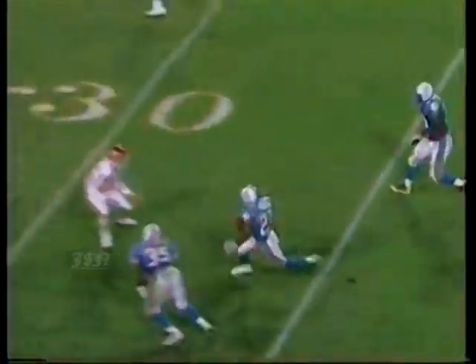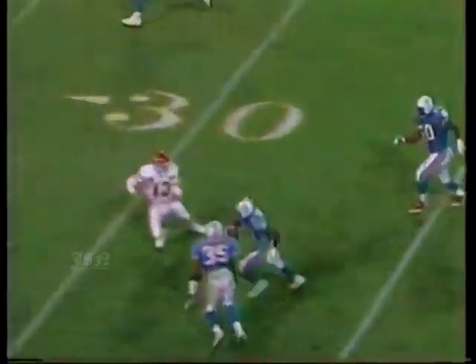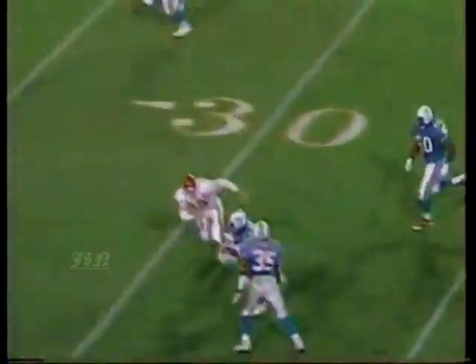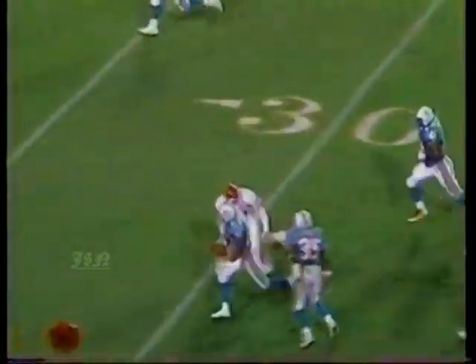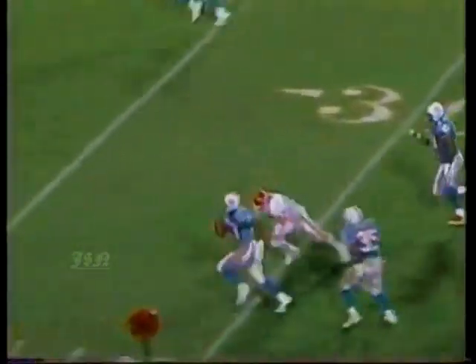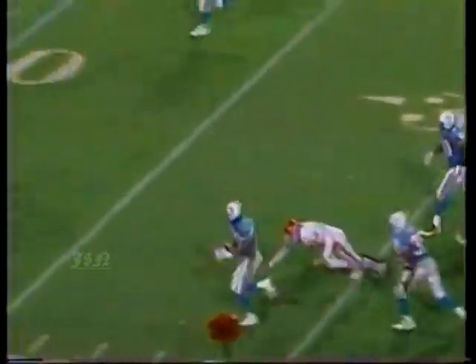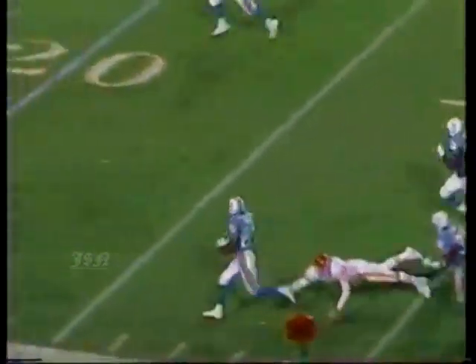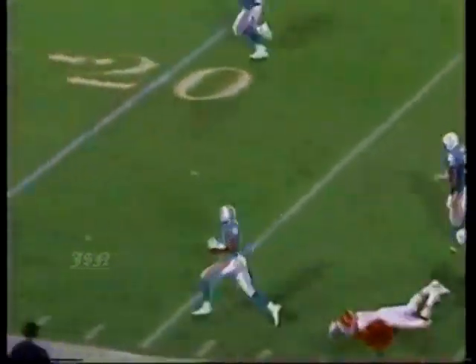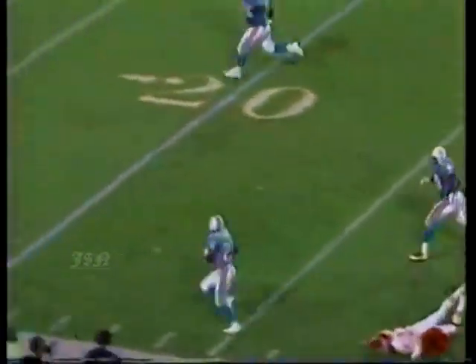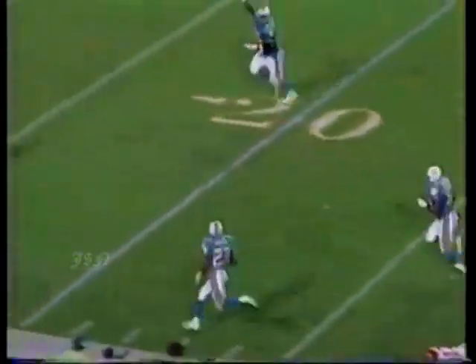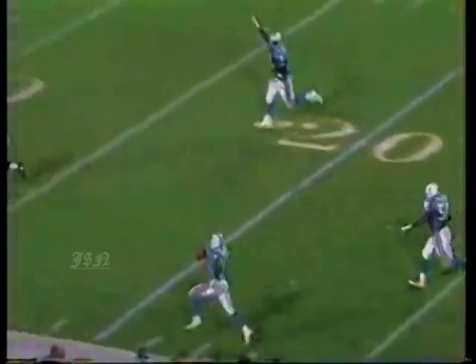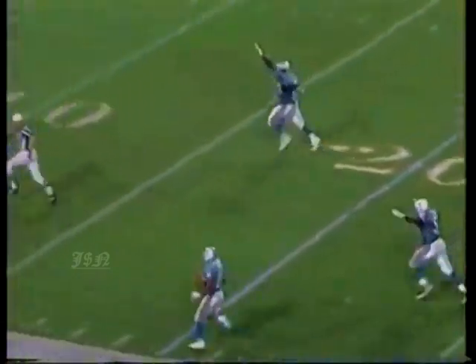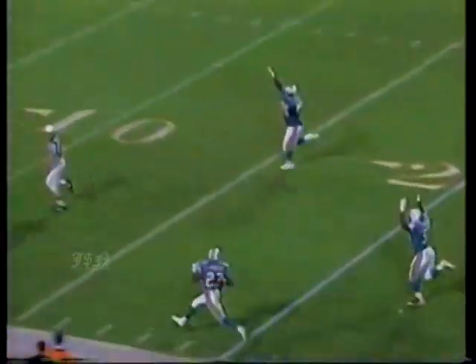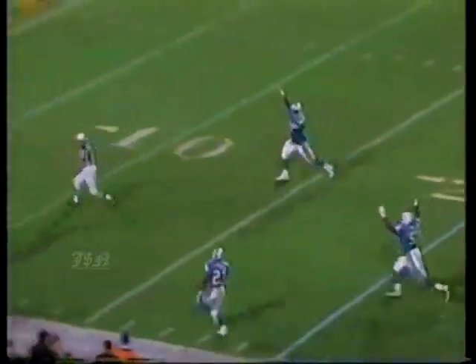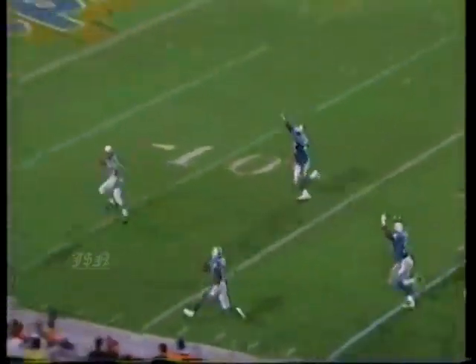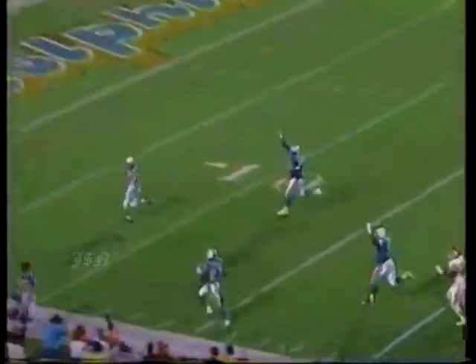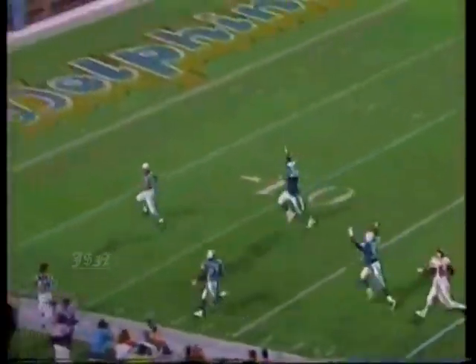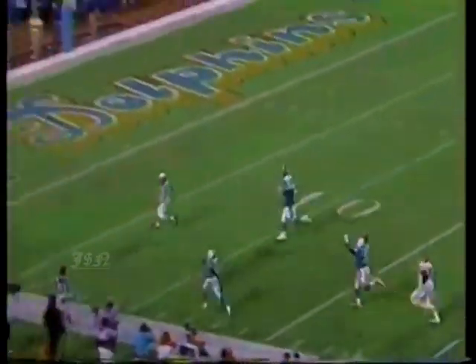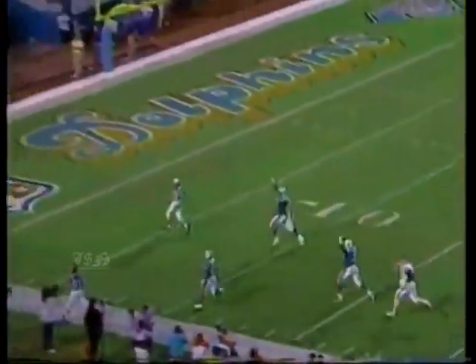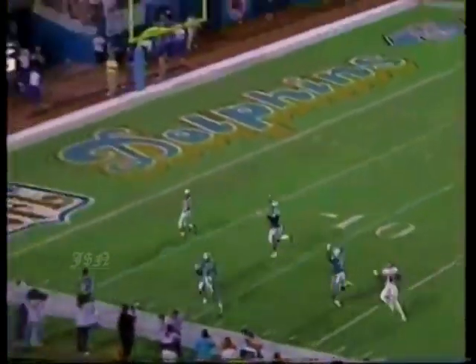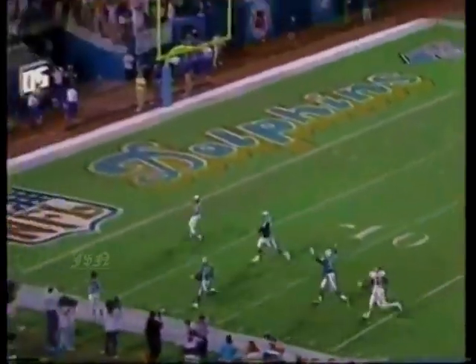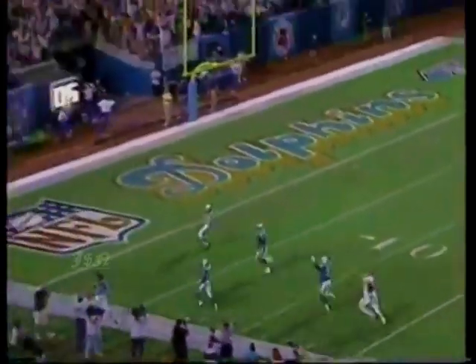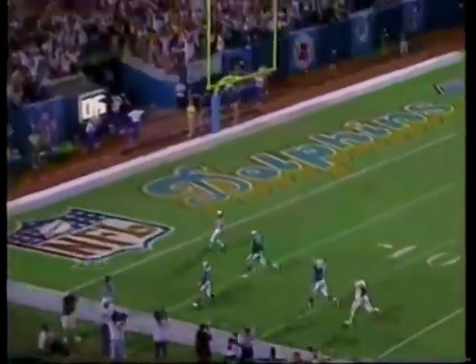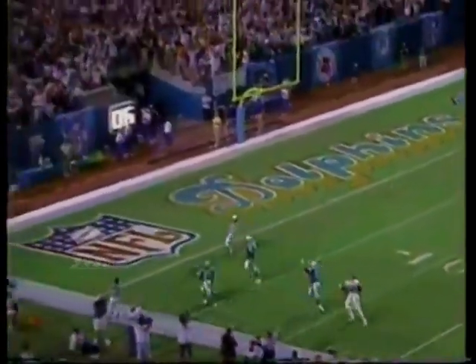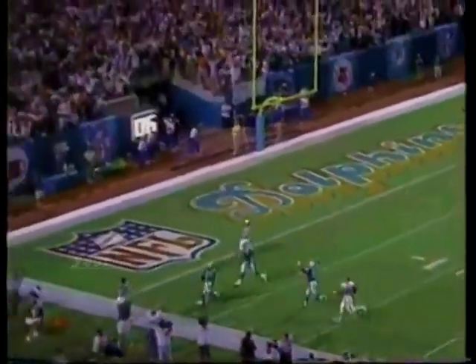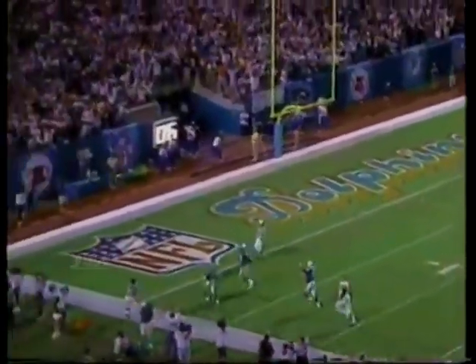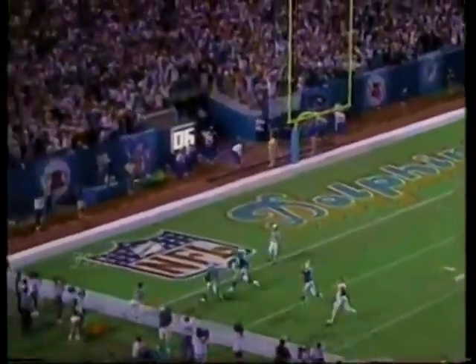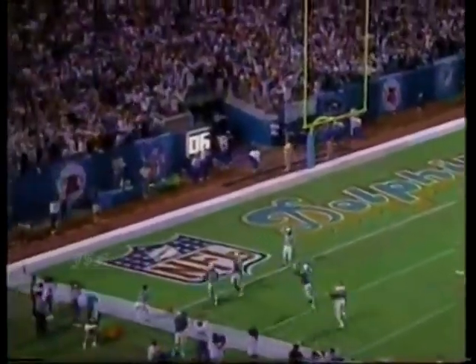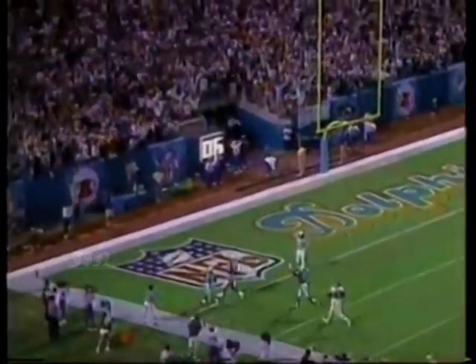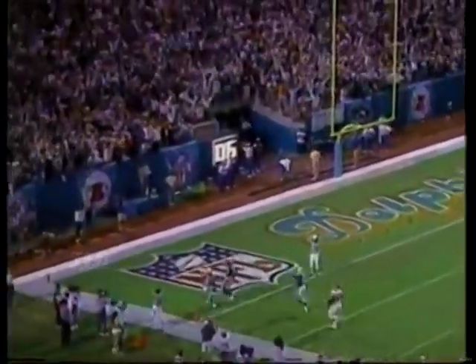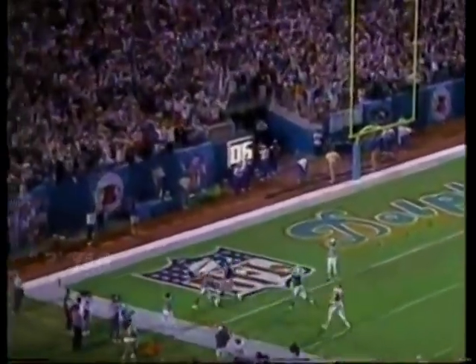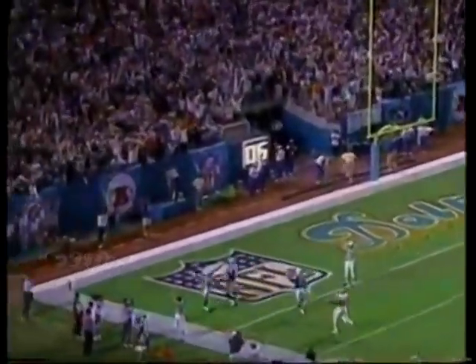Vincent takes out a referee and then goes in for the touchdown. Officially 76 yards on the play, but with all the east-west running, probably more like a hundred yards.